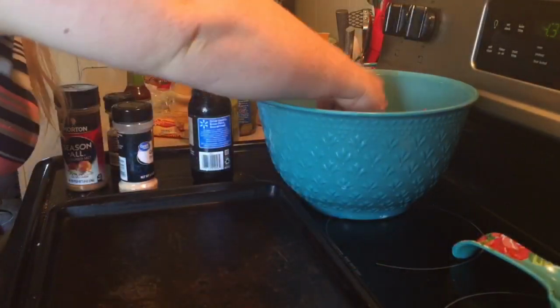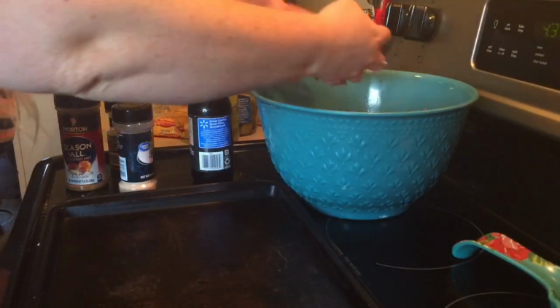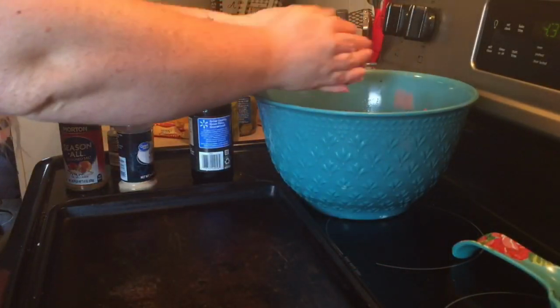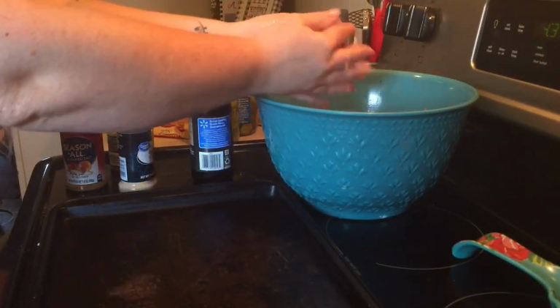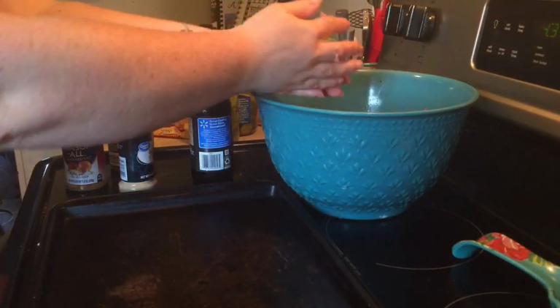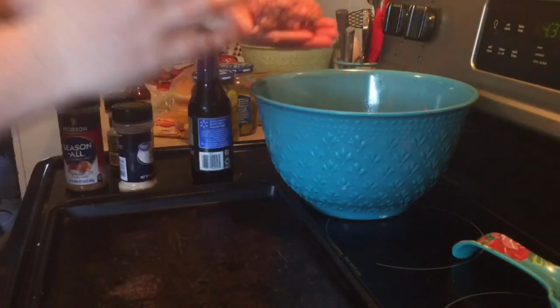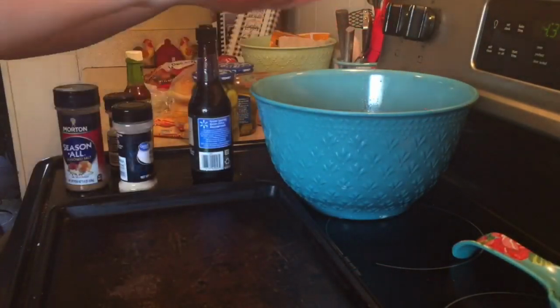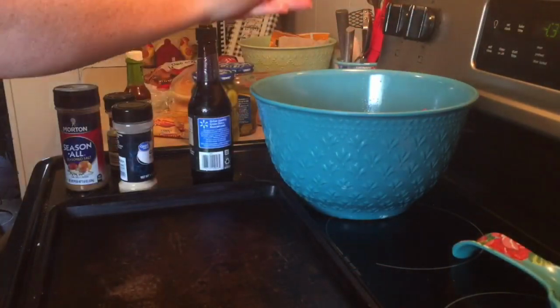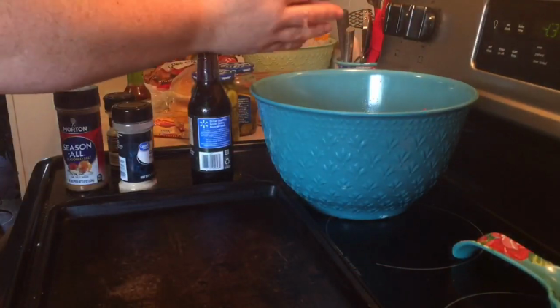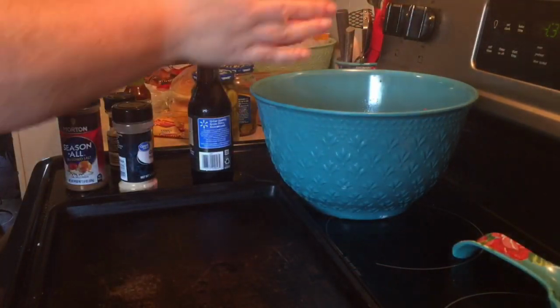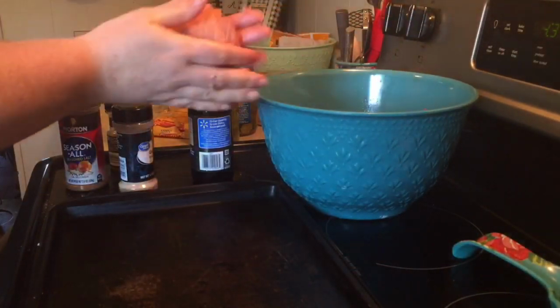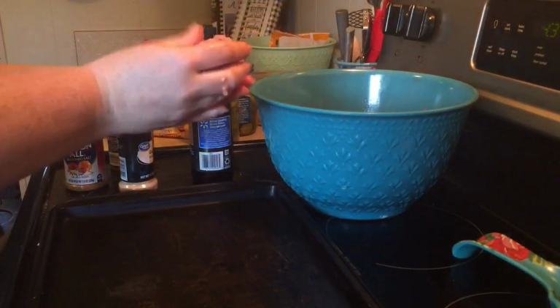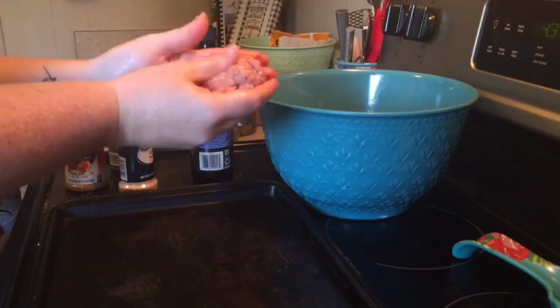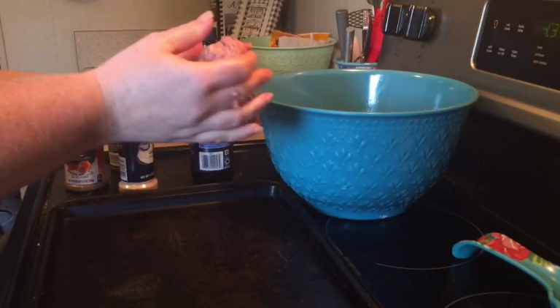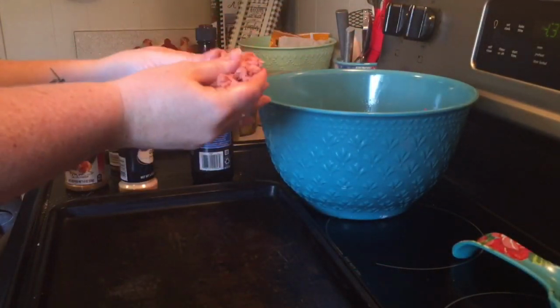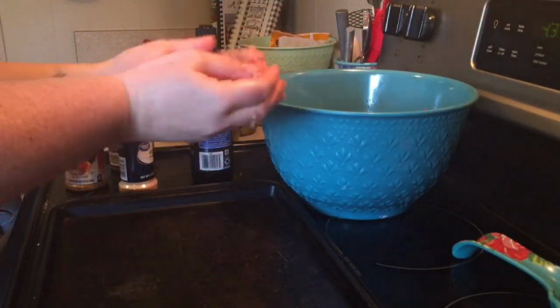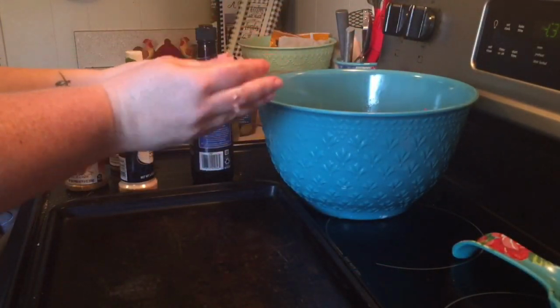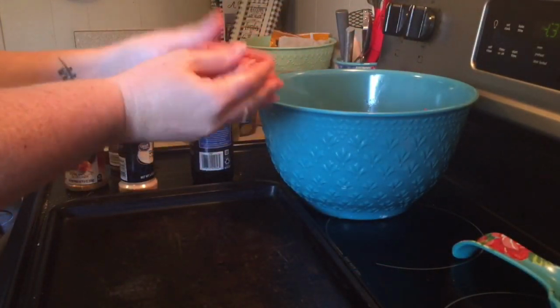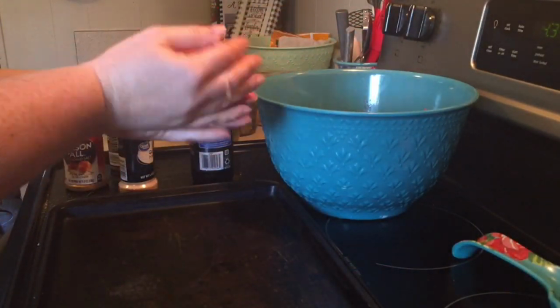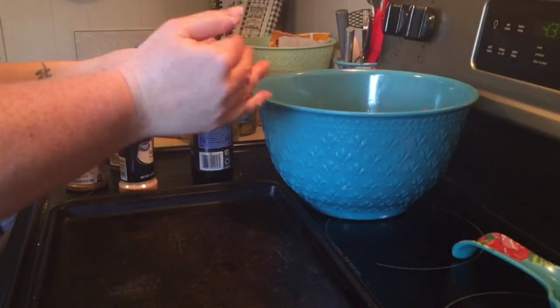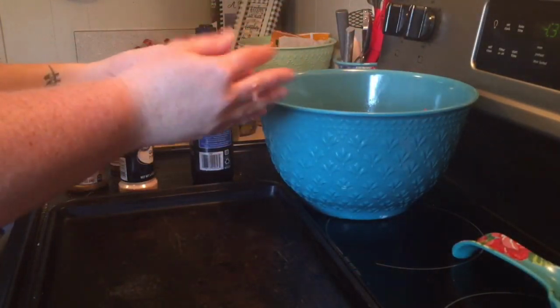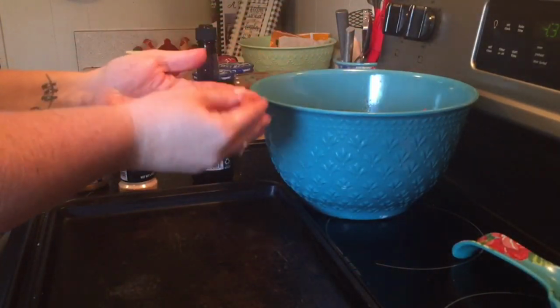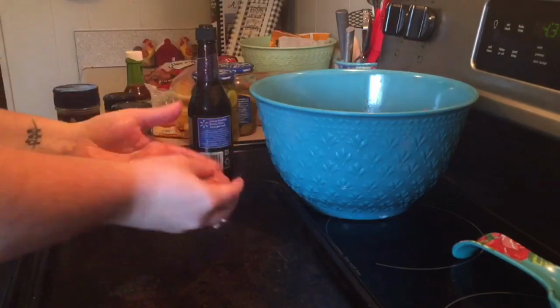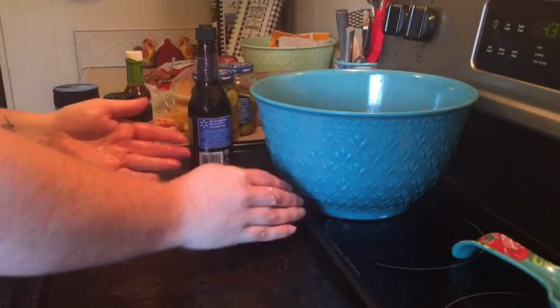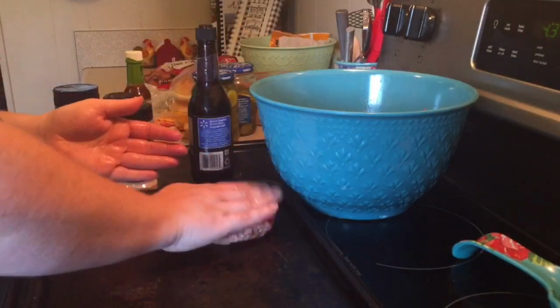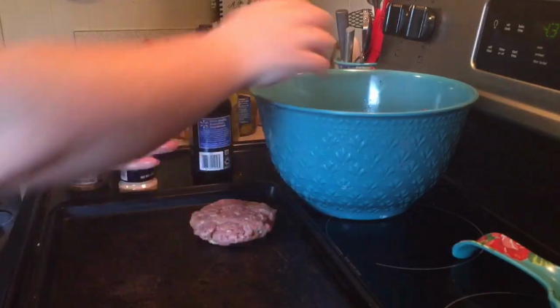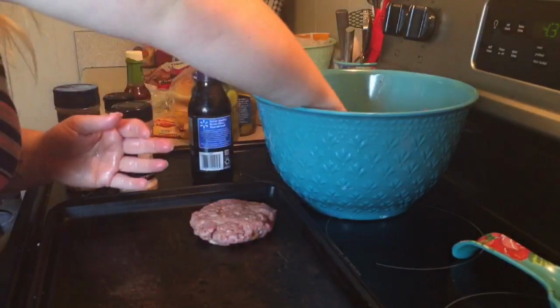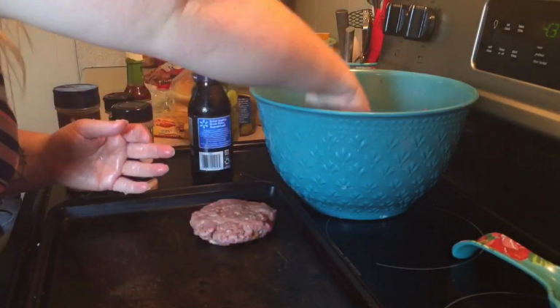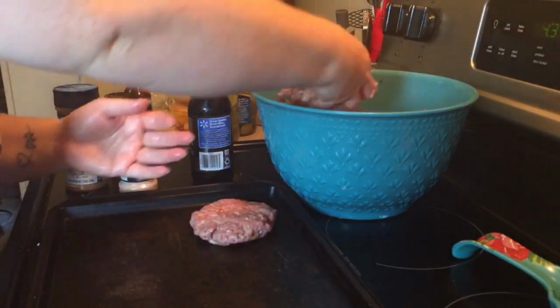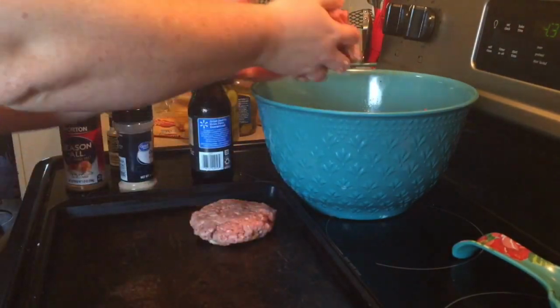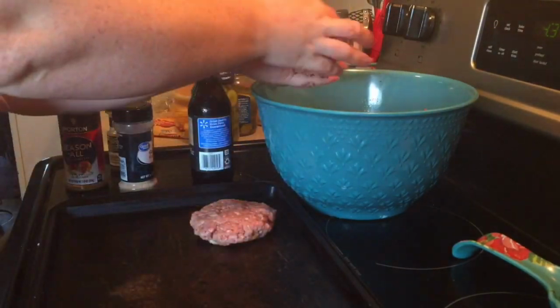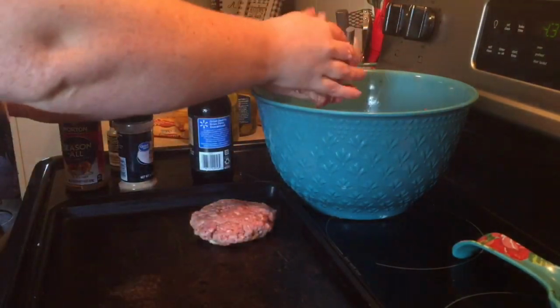Now it's time to pat them out. I'm just going to pat them out into hamburger shapes and then we're going to put them on the grill.